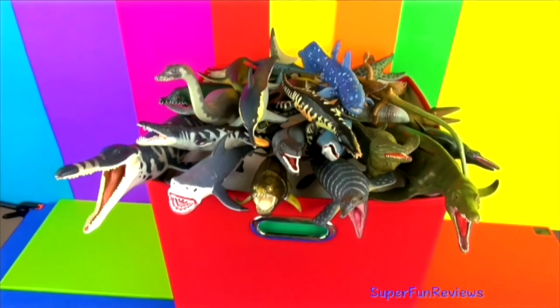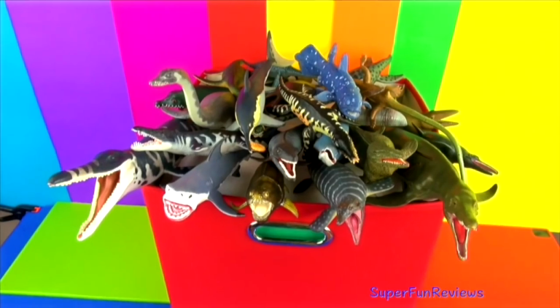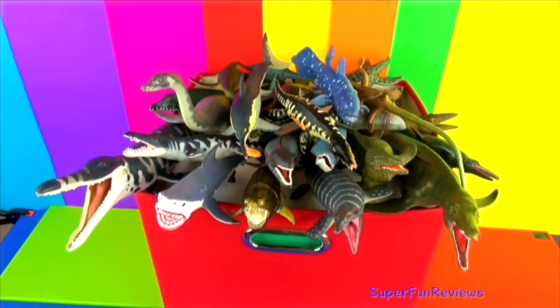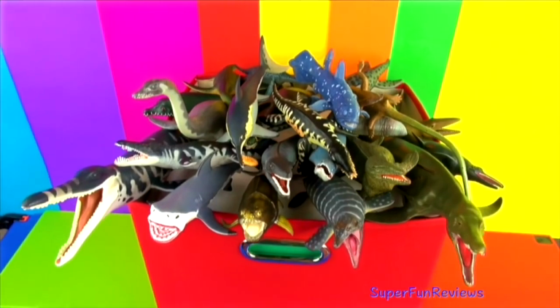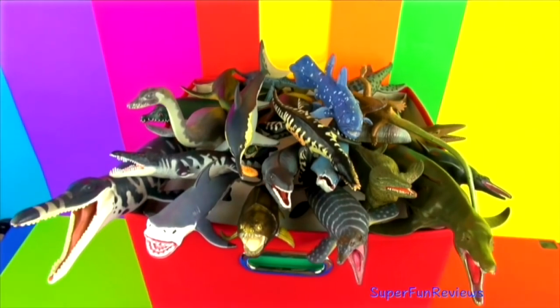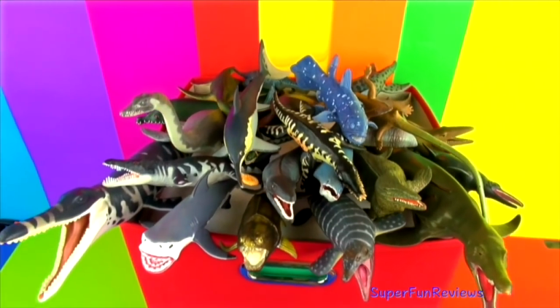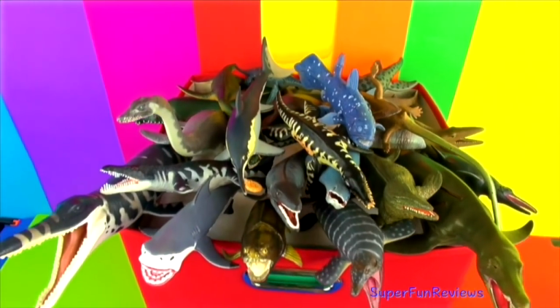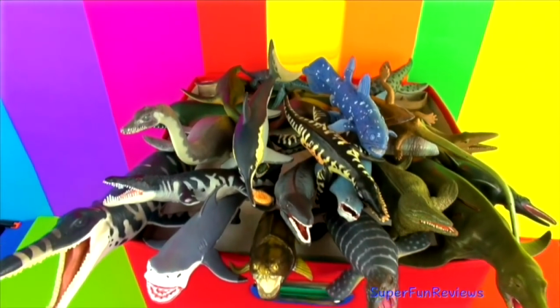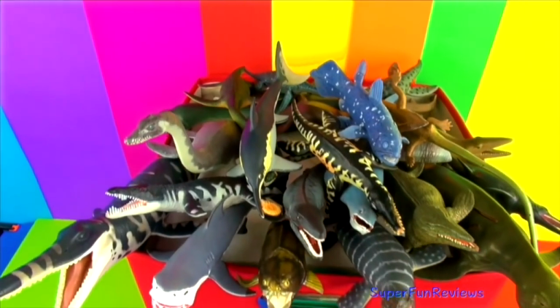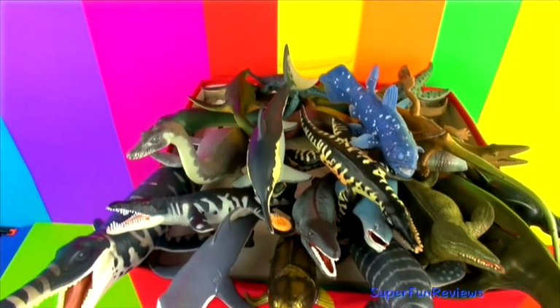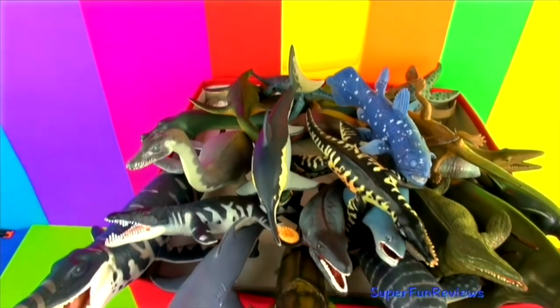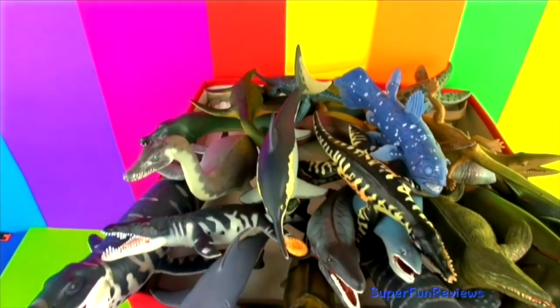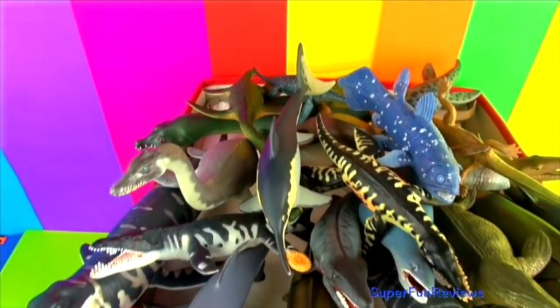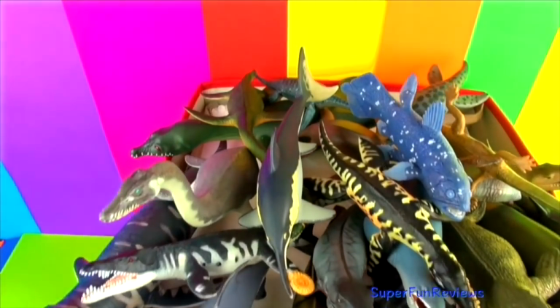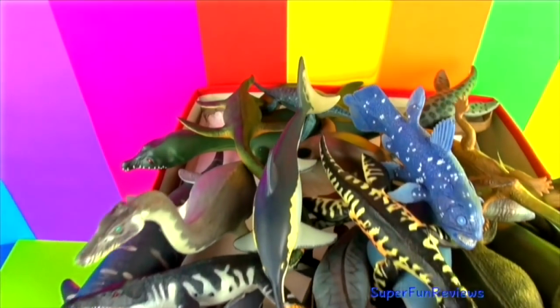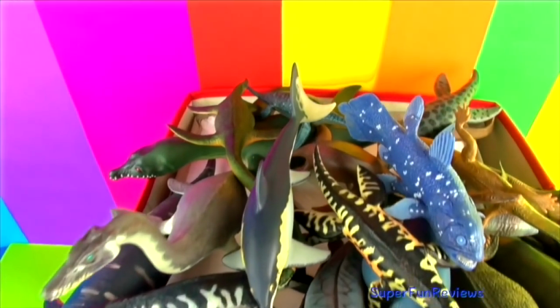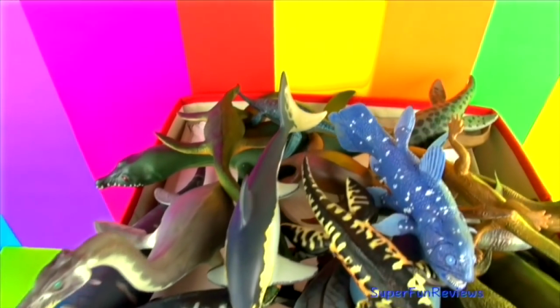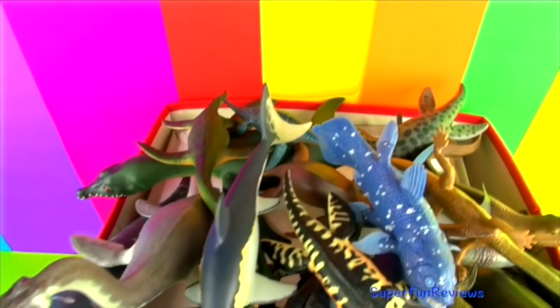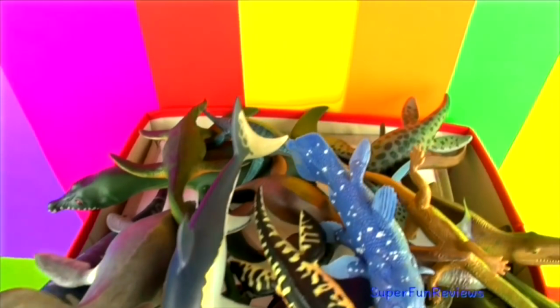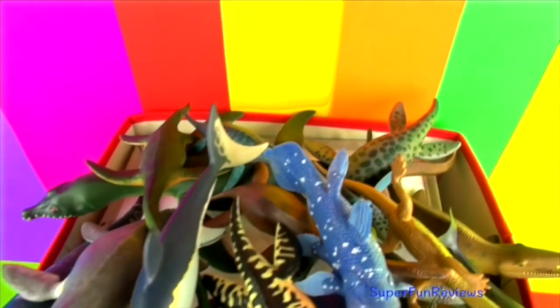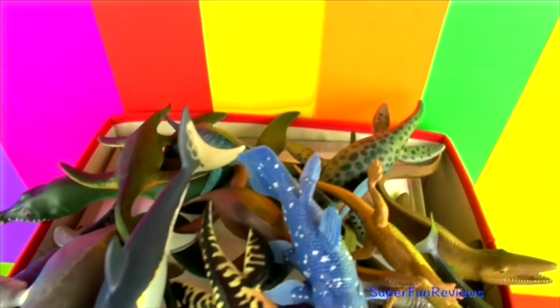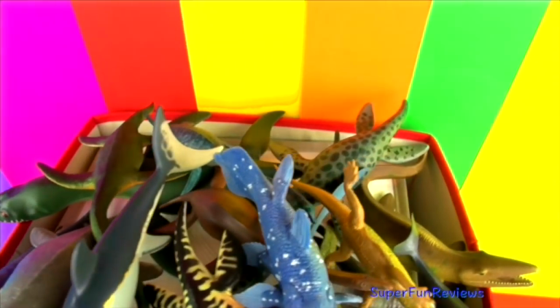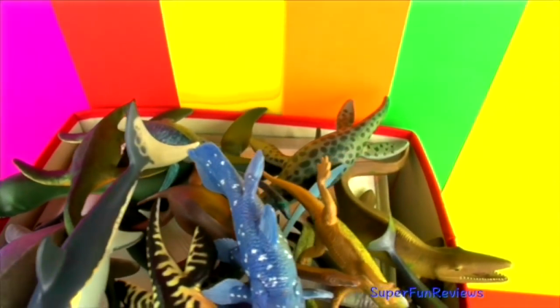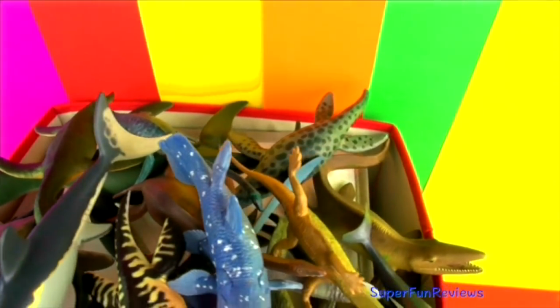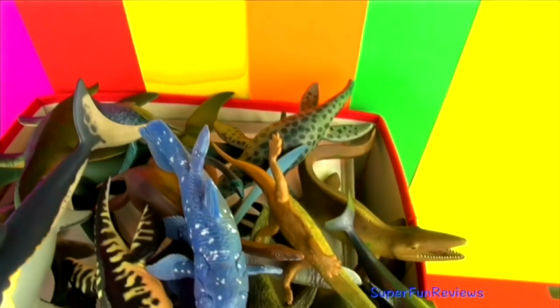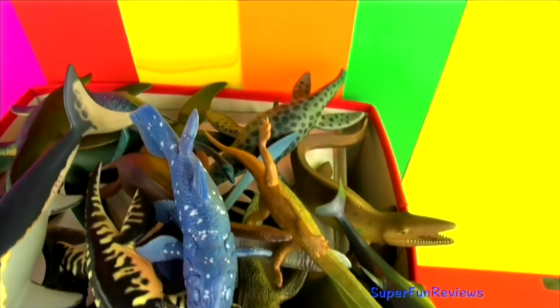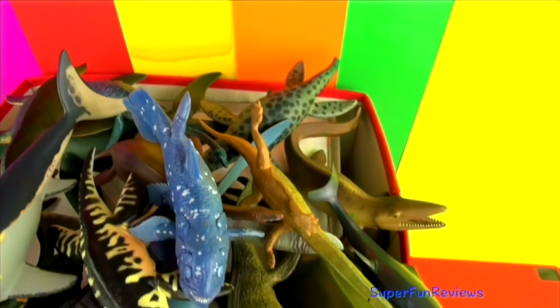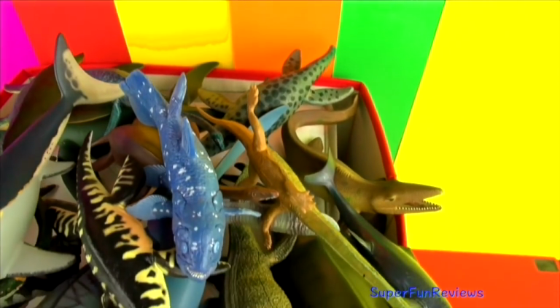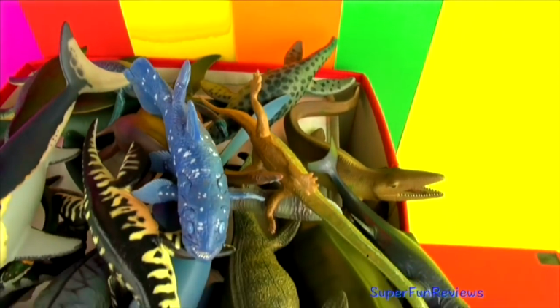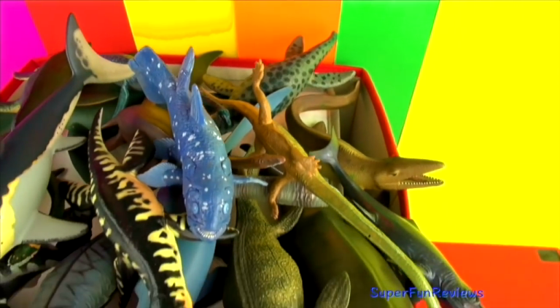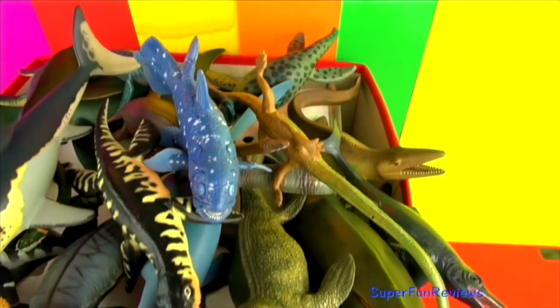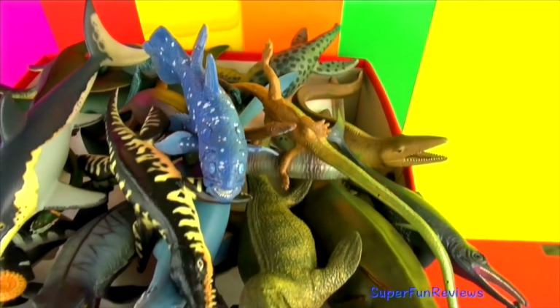Hi, it's Kerri. Today I'm looking at some of my marine reptiles.